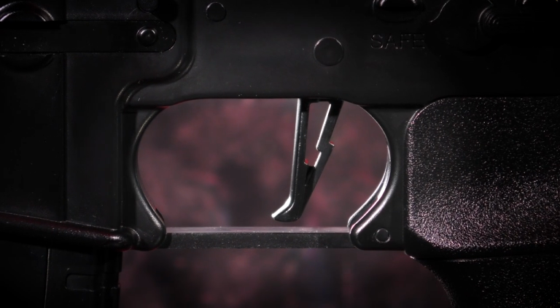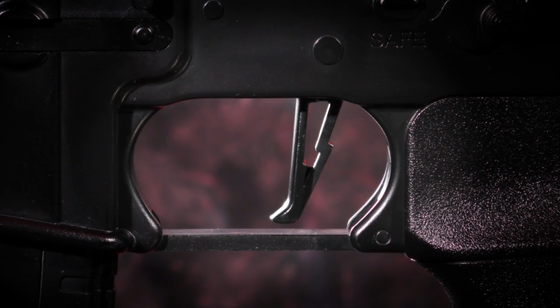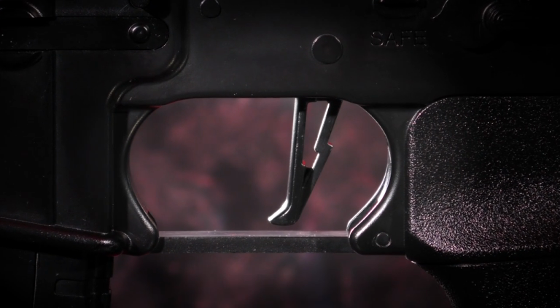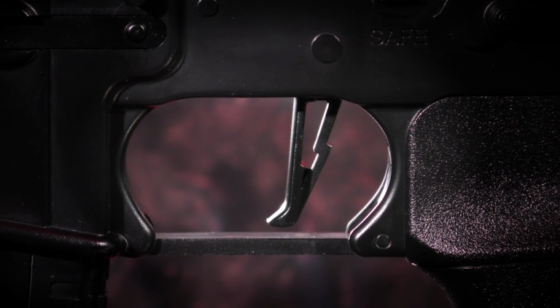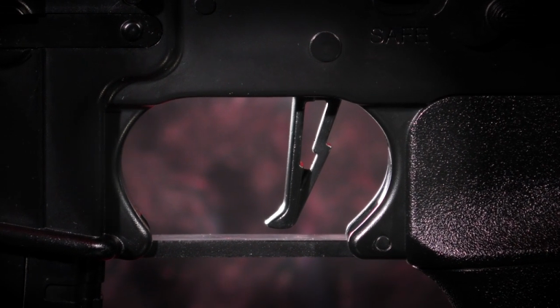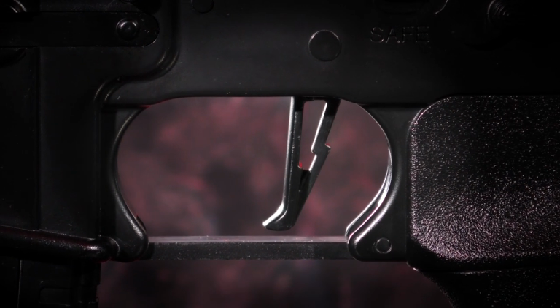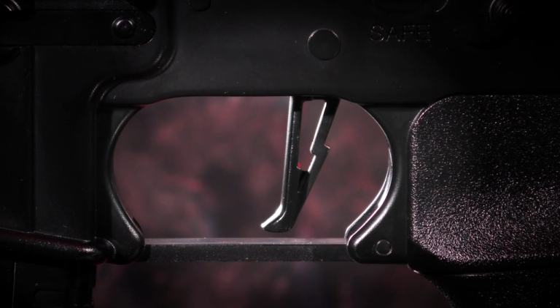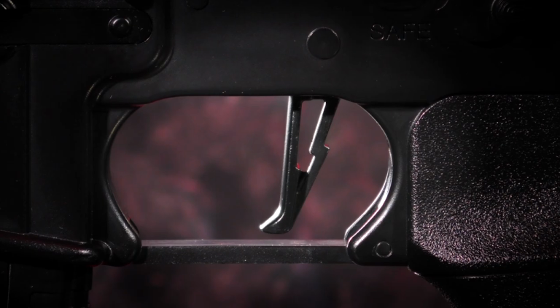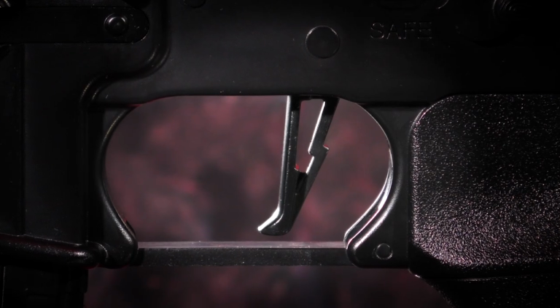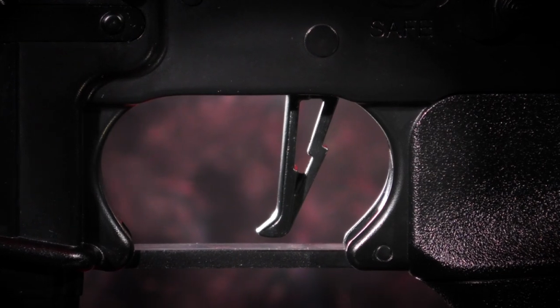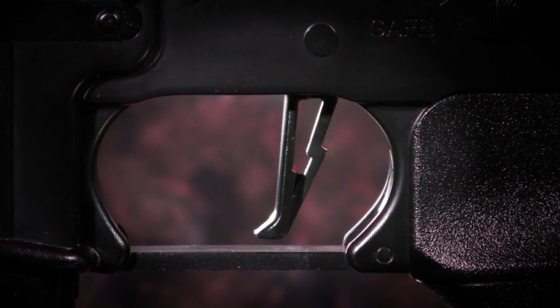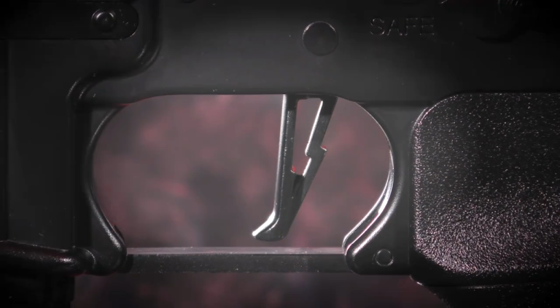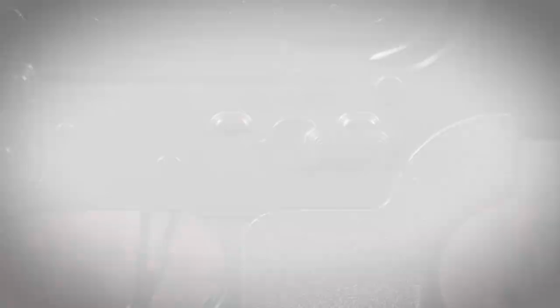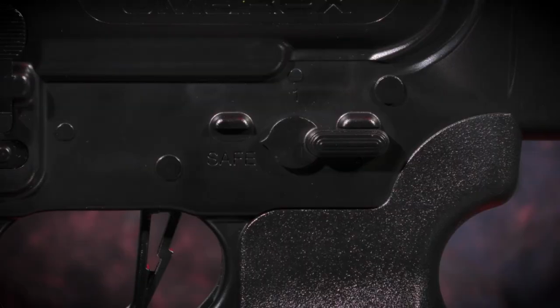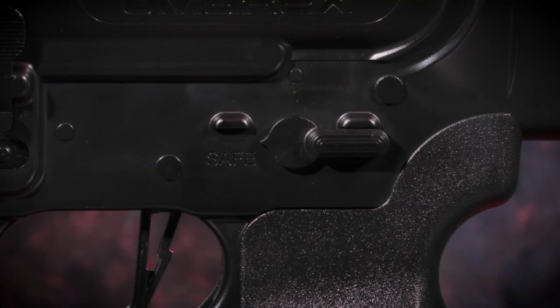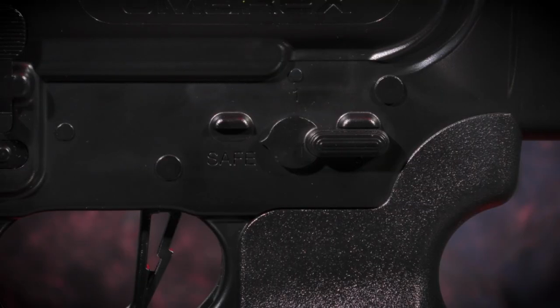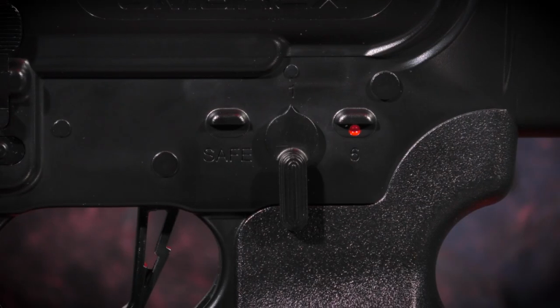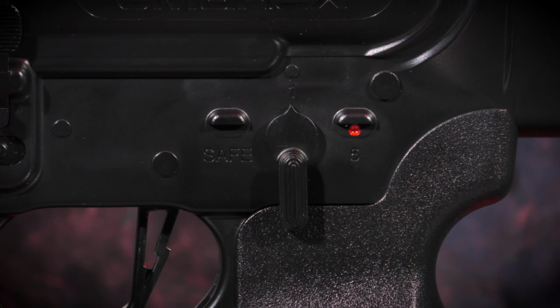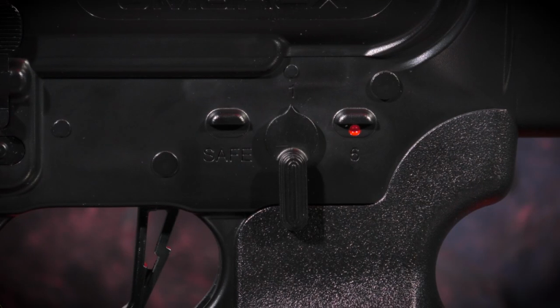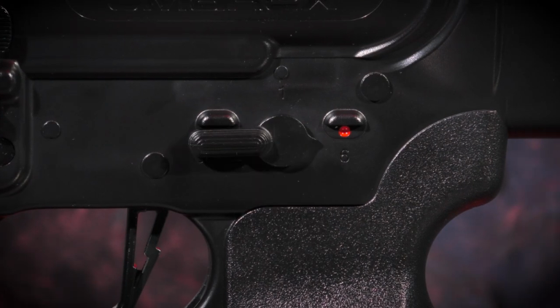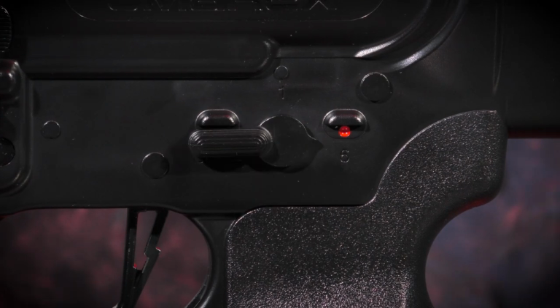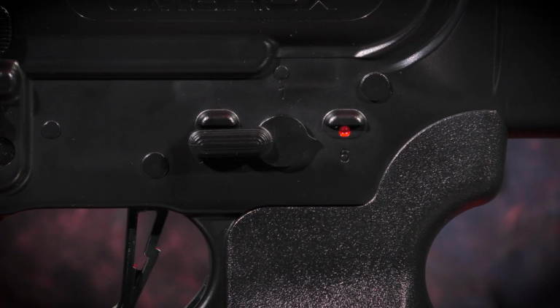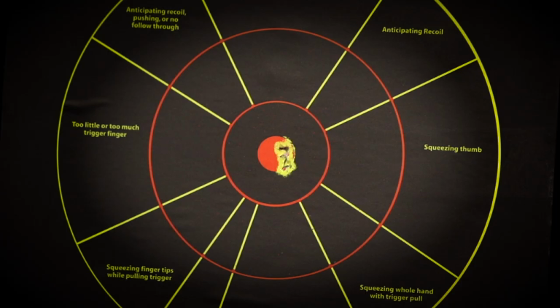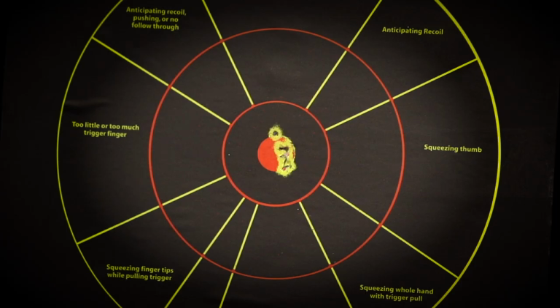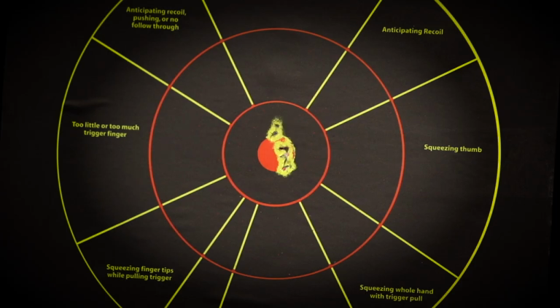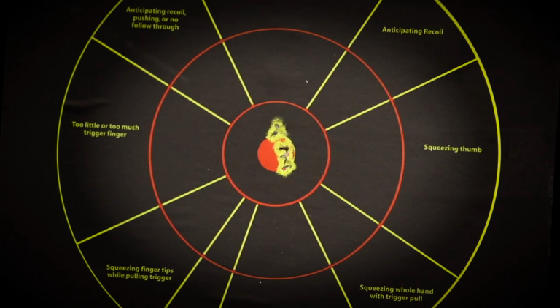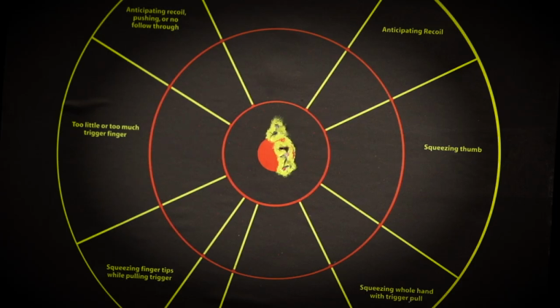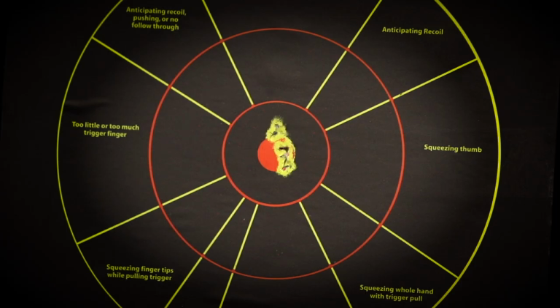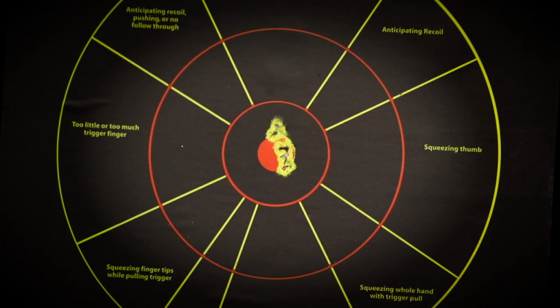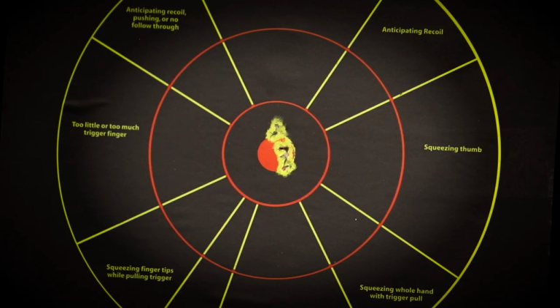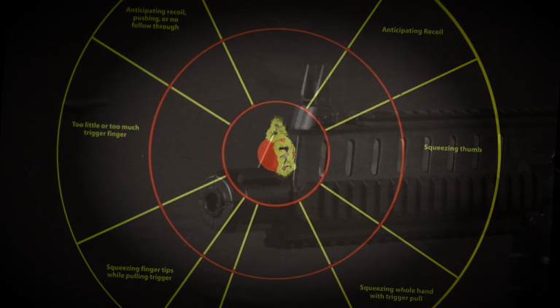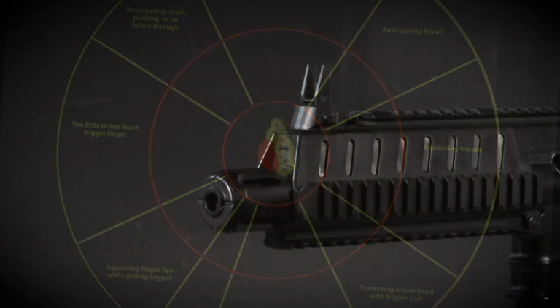The lightning trigger has a flat blade for lightning quick actuation, and the burst mode will send six BBs out of the barrel in a flash.